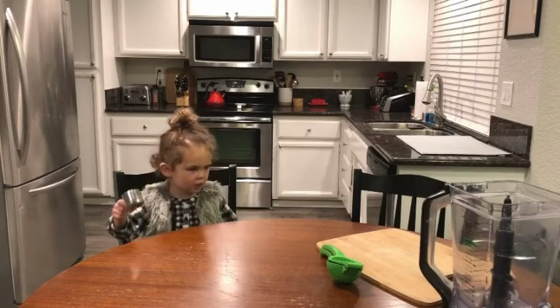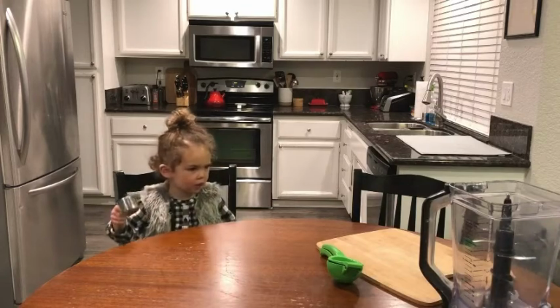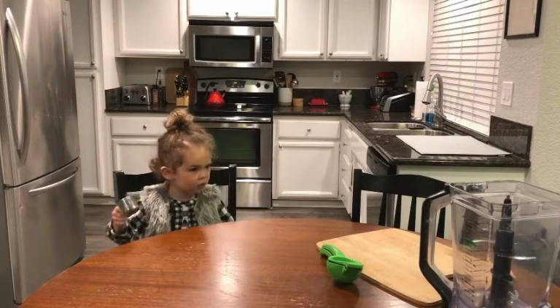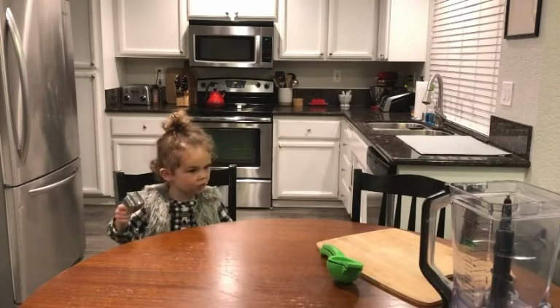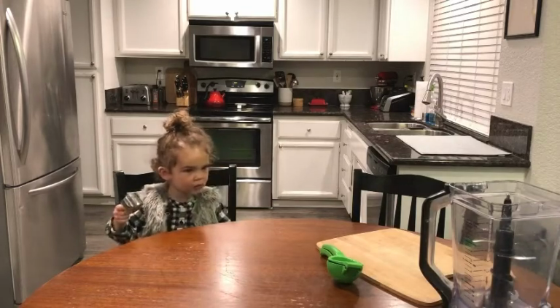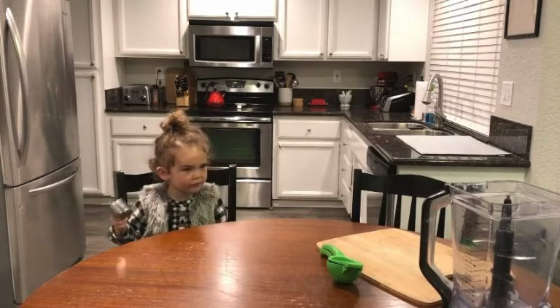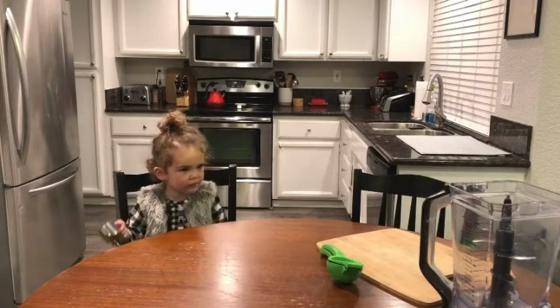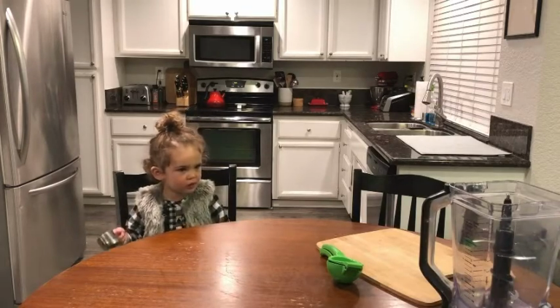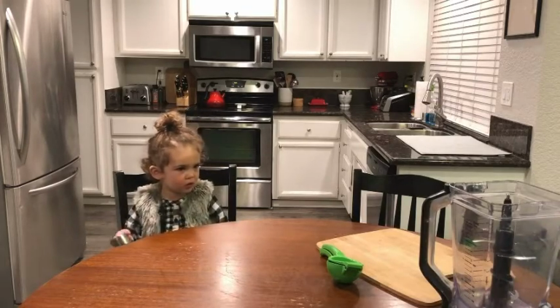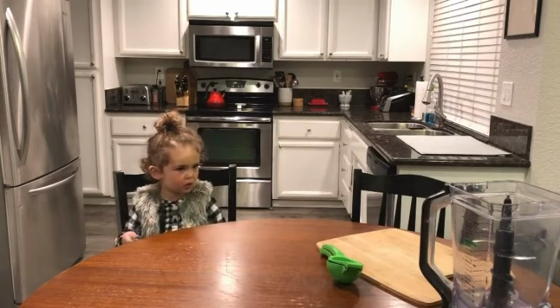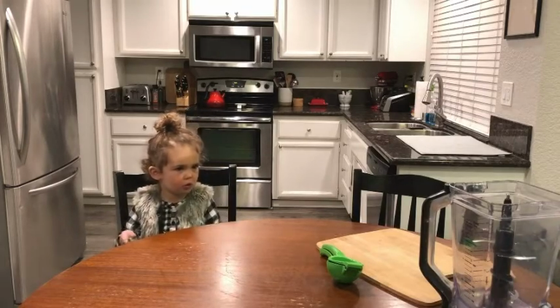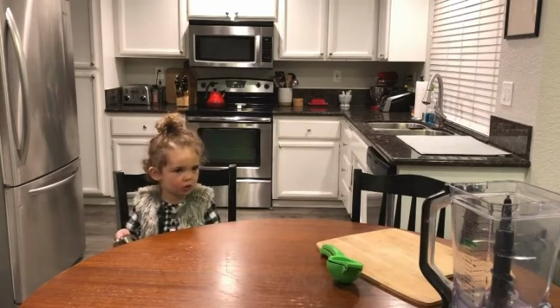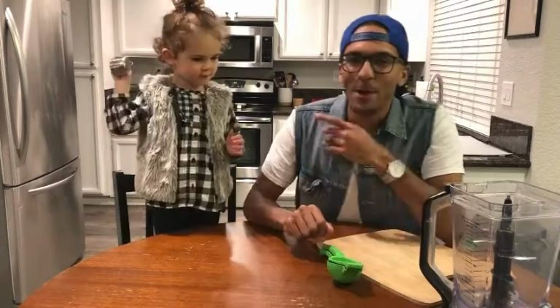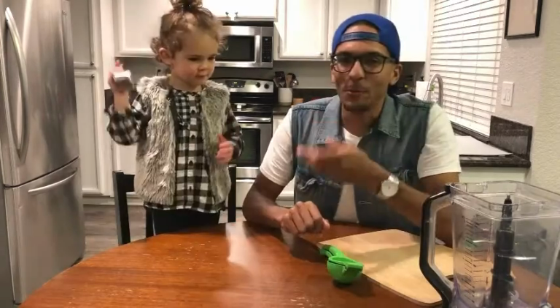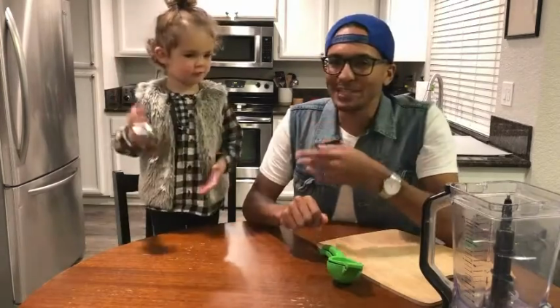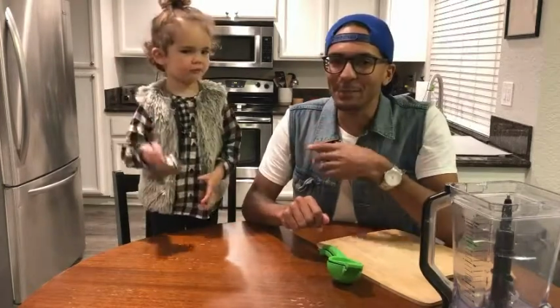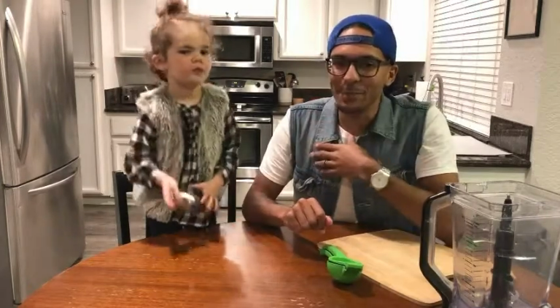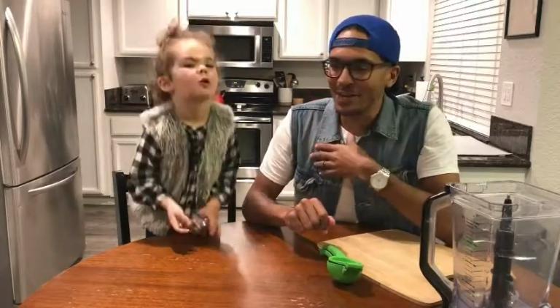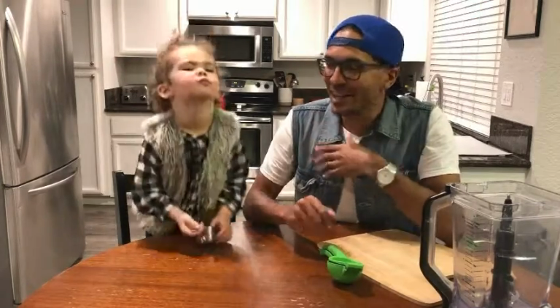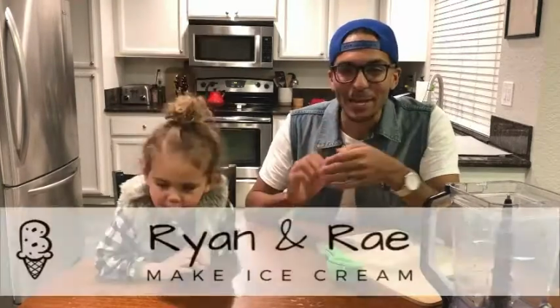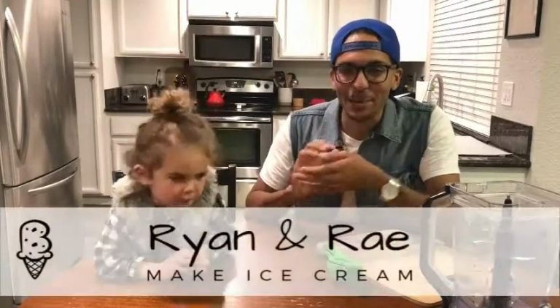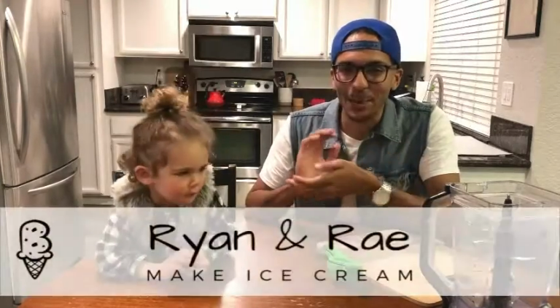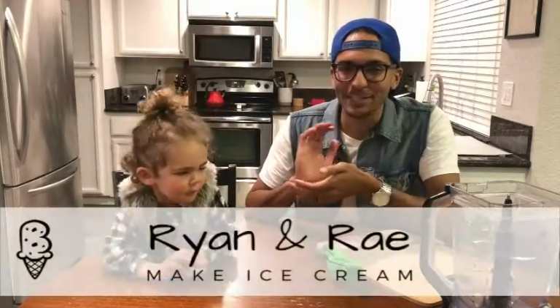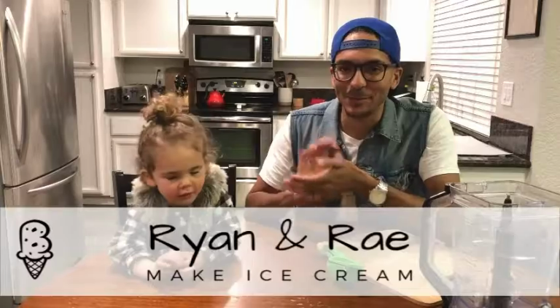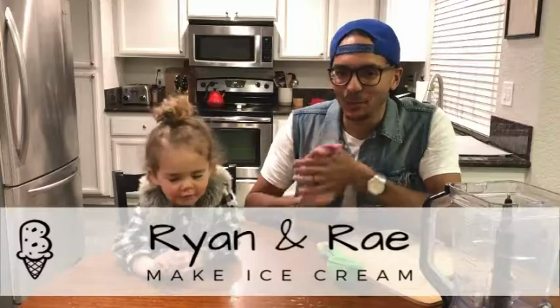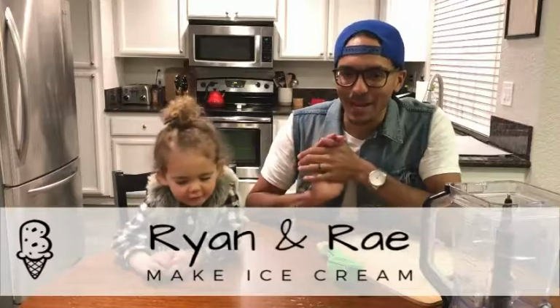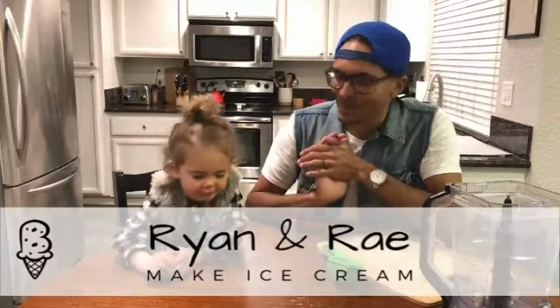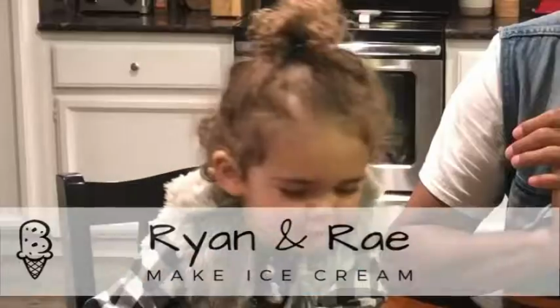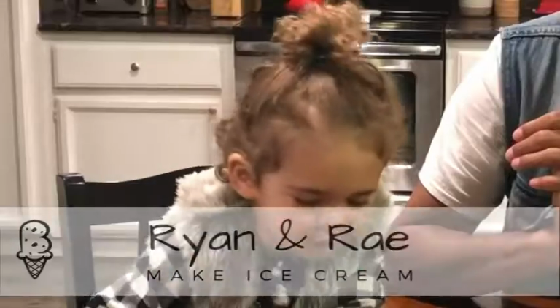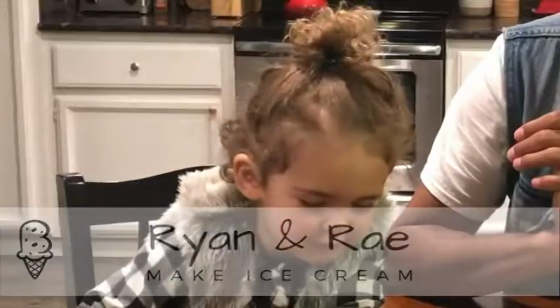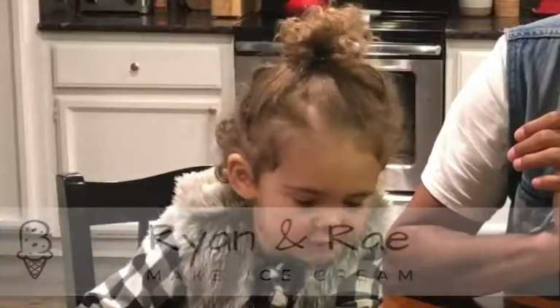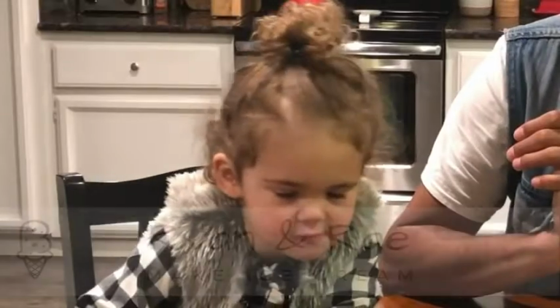It hurt my finger. What's up everybody? You are watching Ryan and Rae make ice cream.